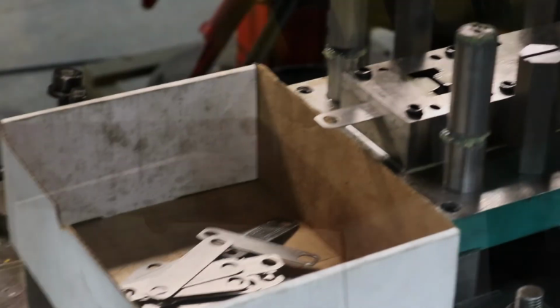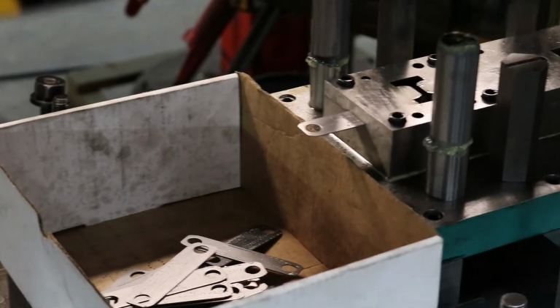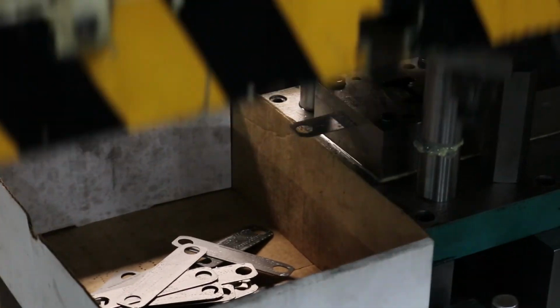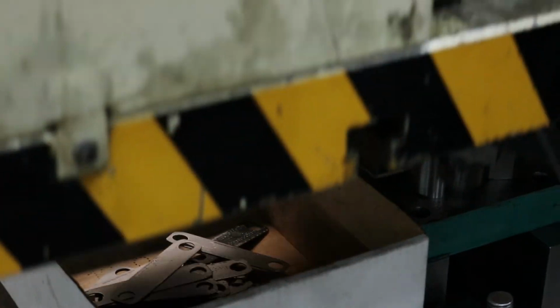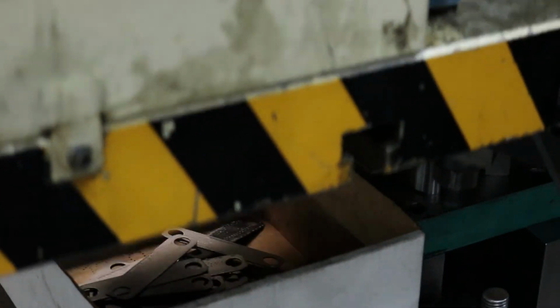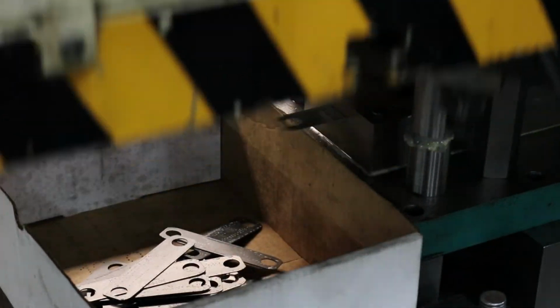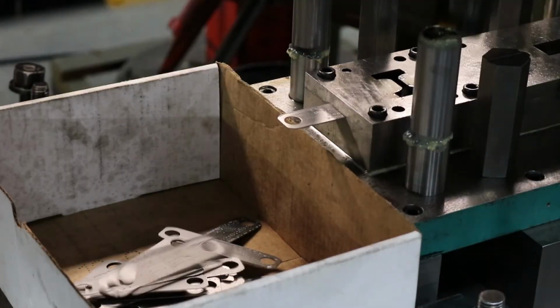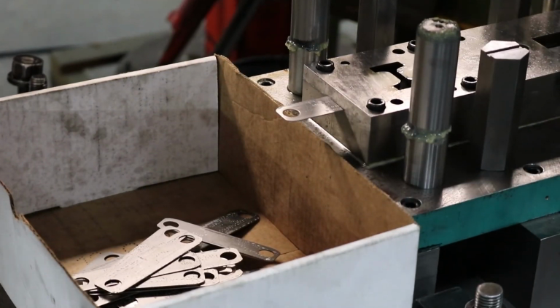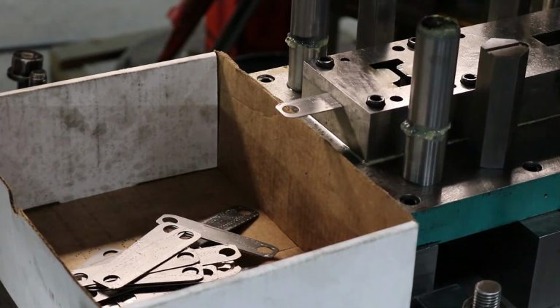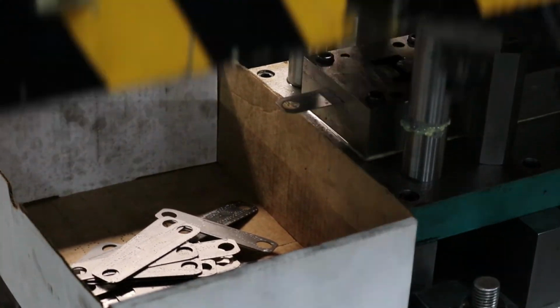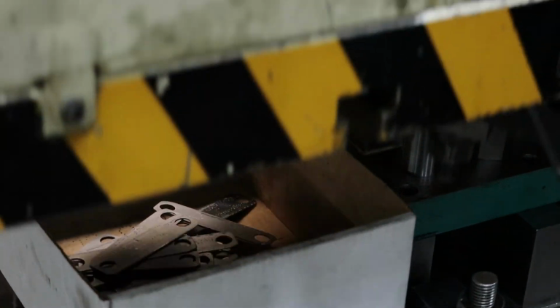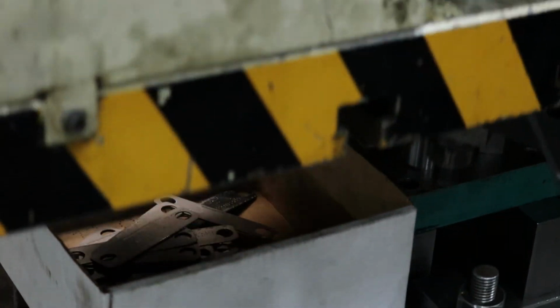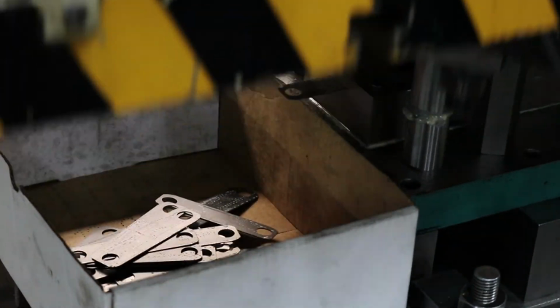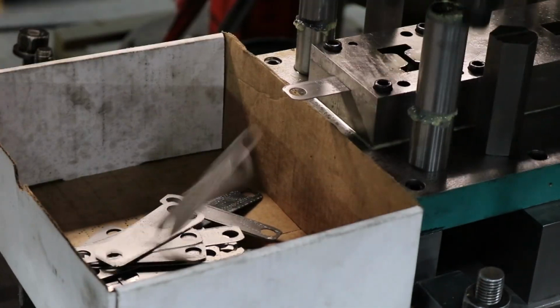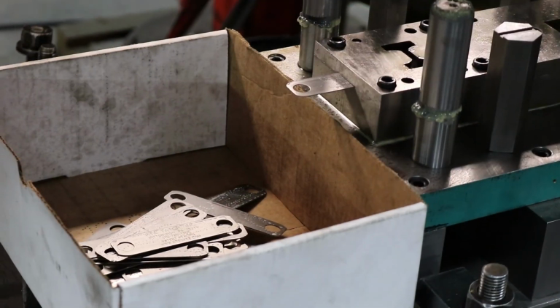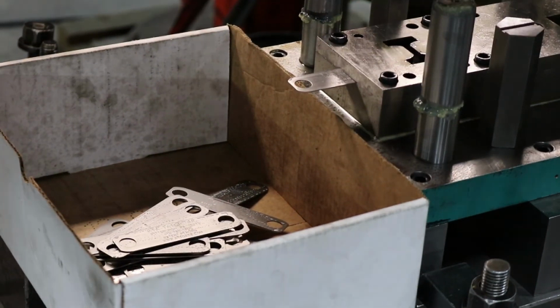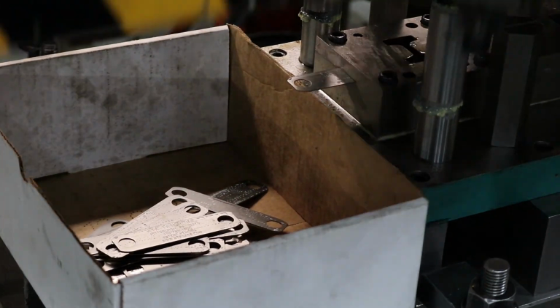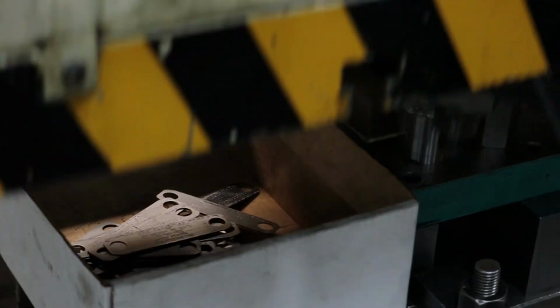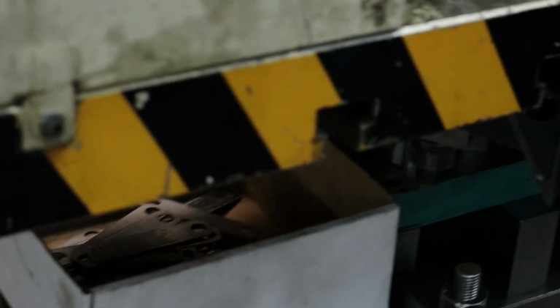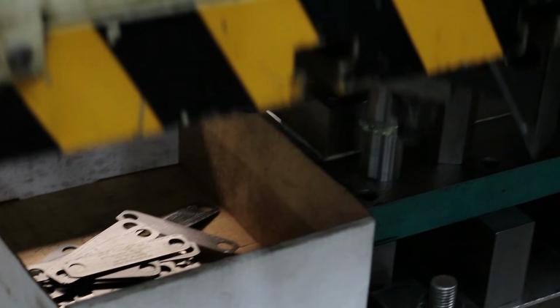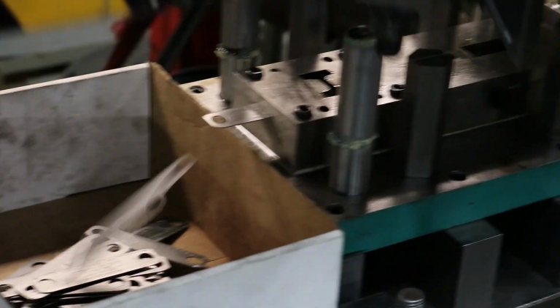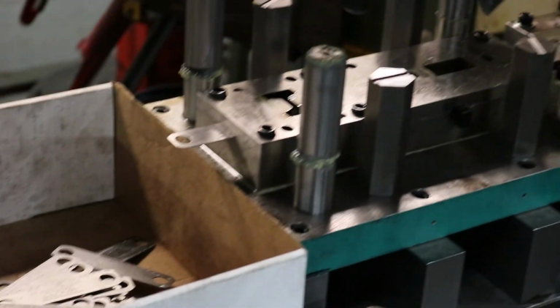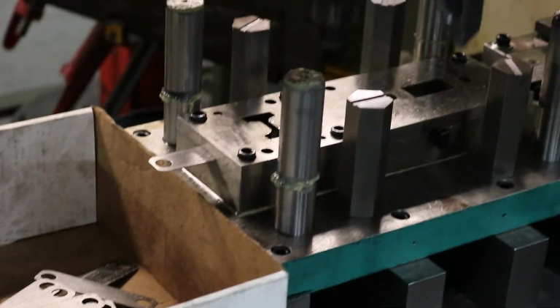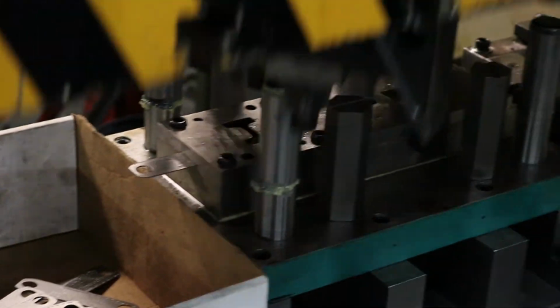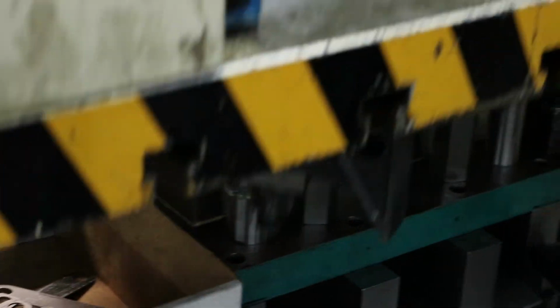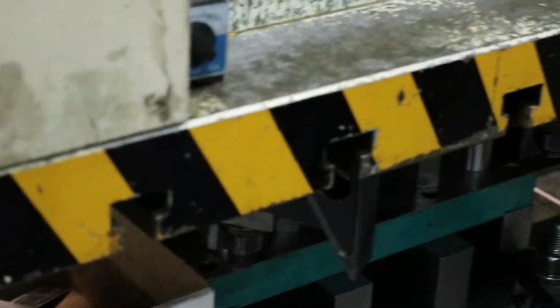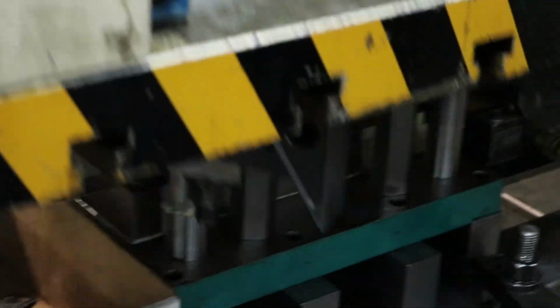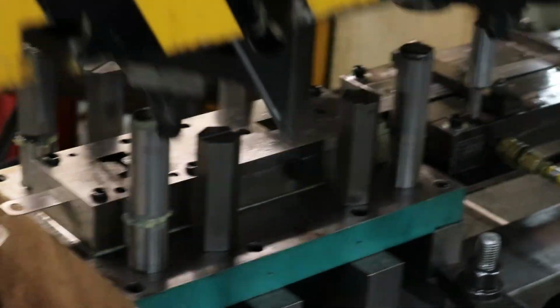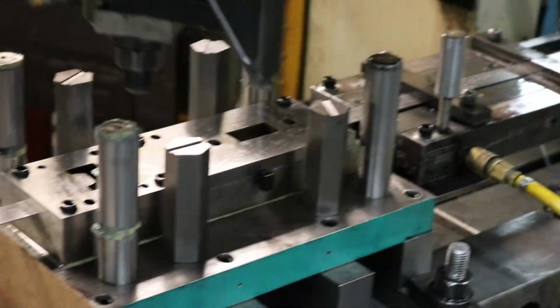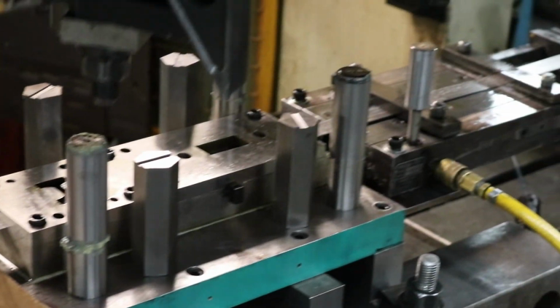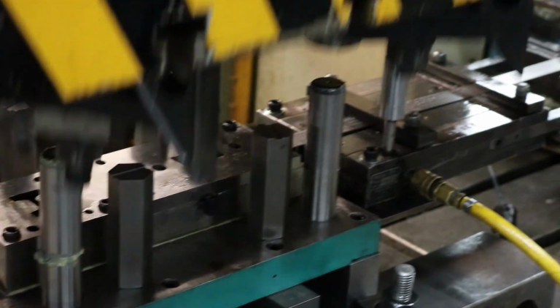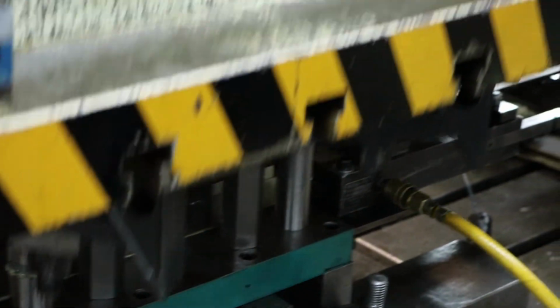After the stamping of the straps is complete, they are sent to be coated to achieve the desired finish and level of protection.